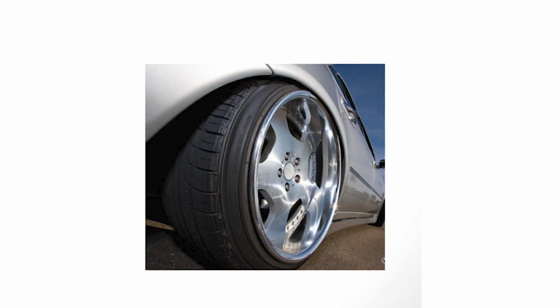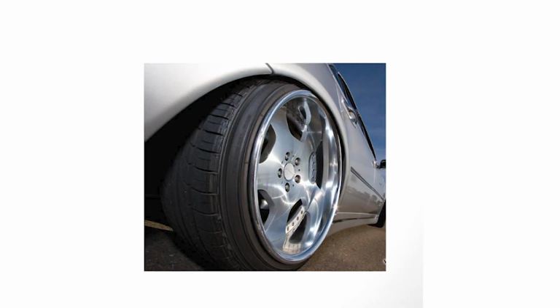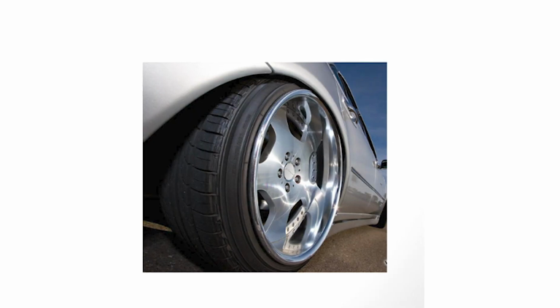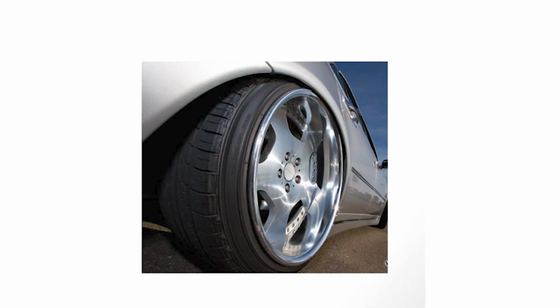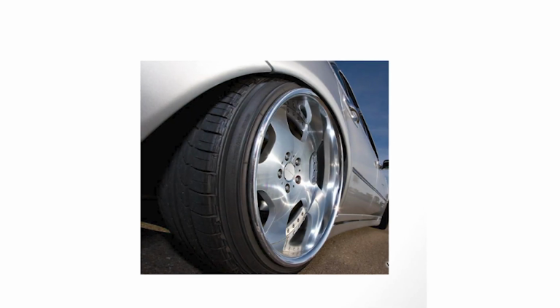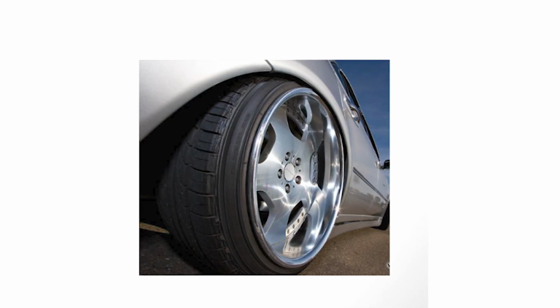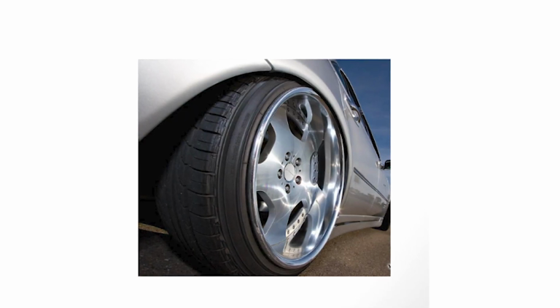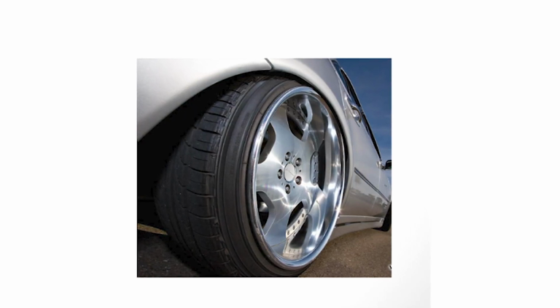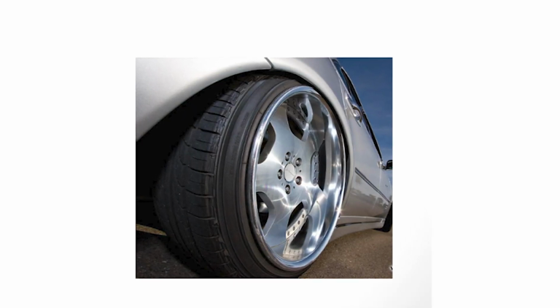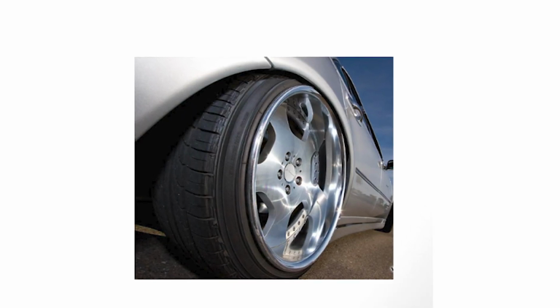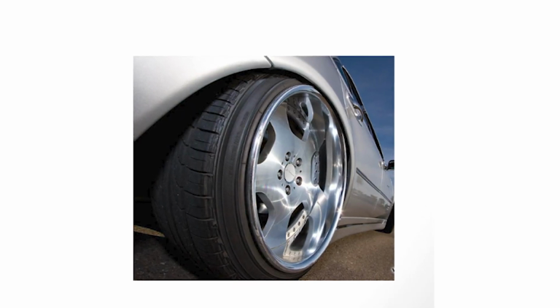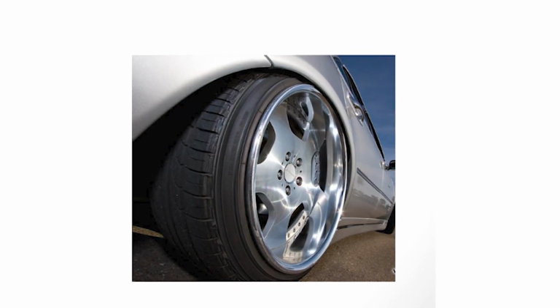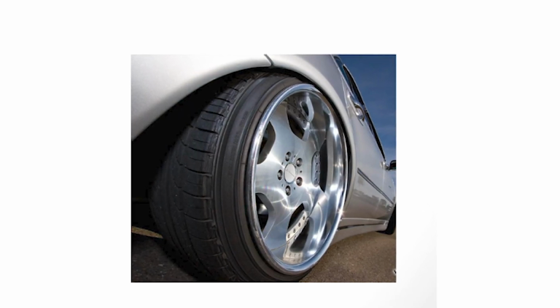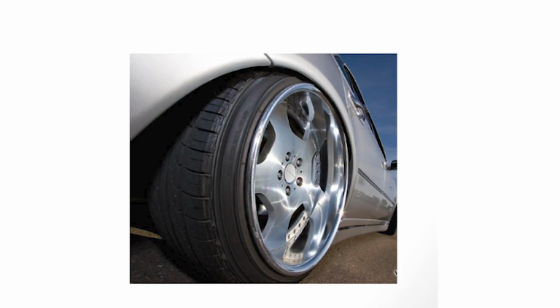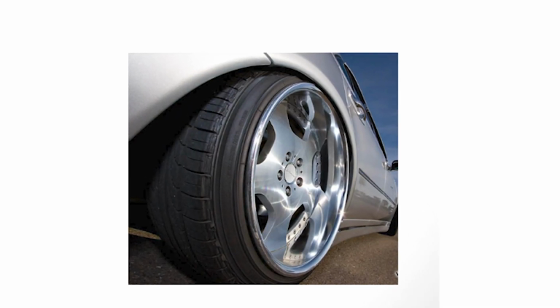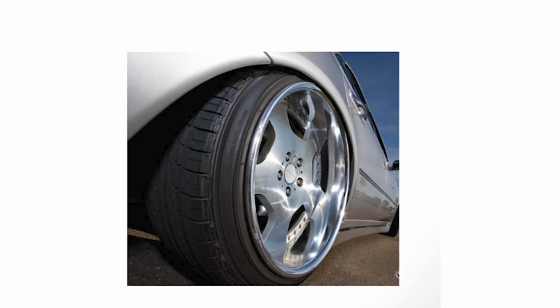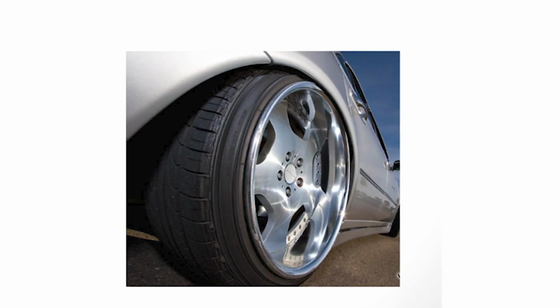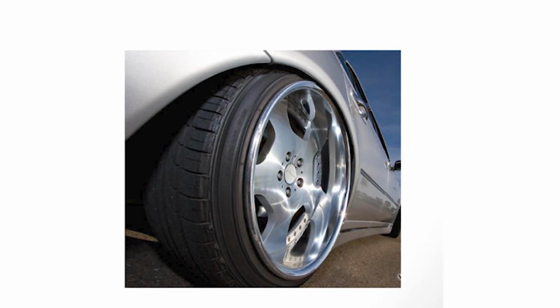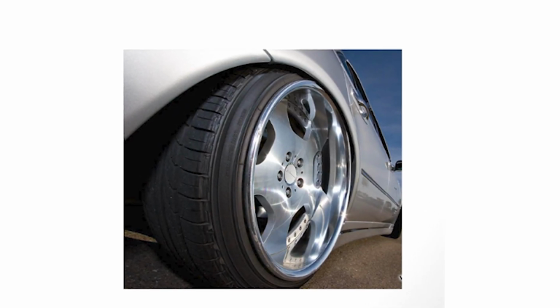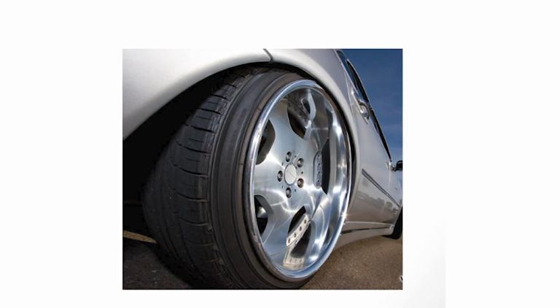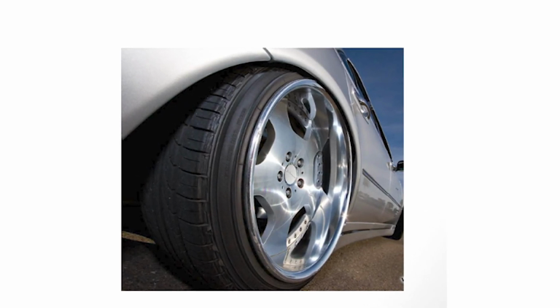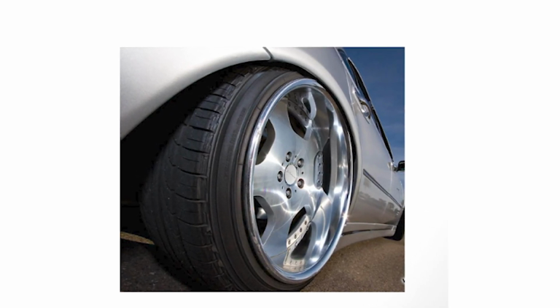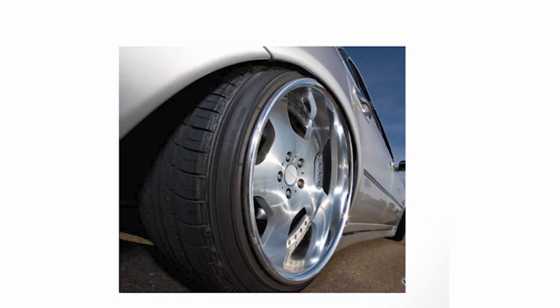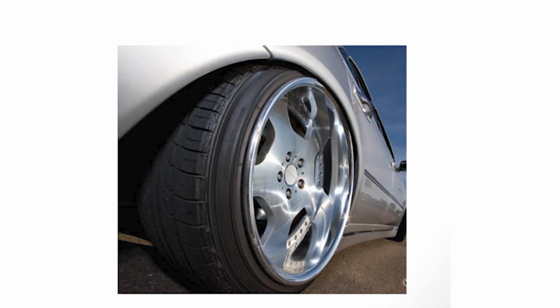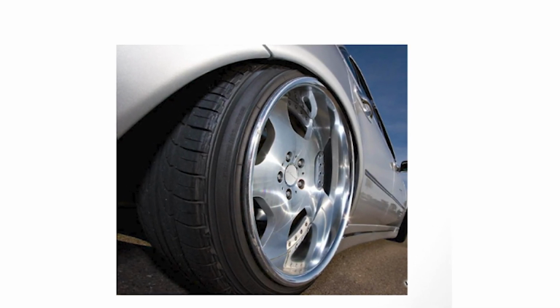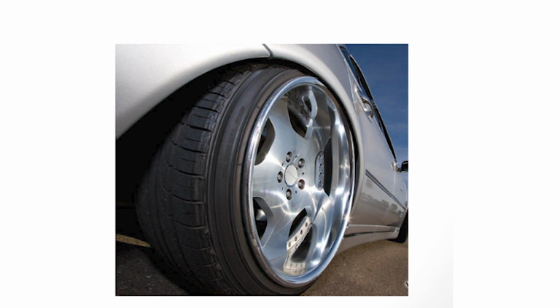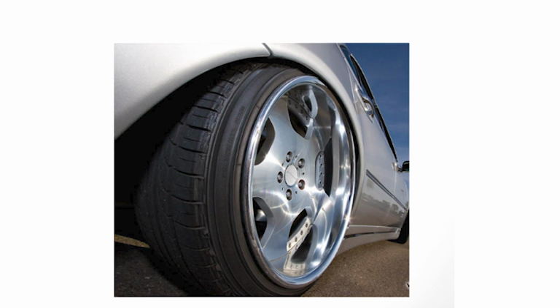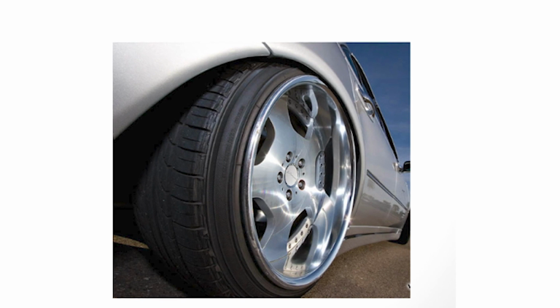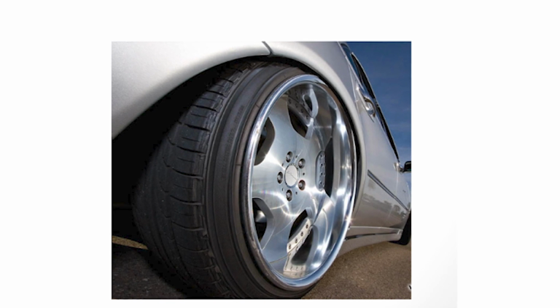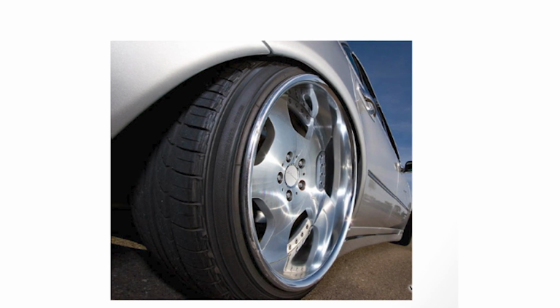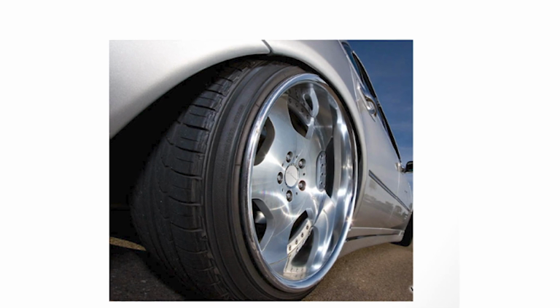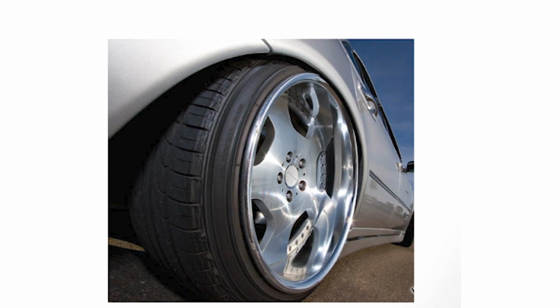Also, please be aware that it is unlawful and extremely dangerous to mount a smaller tire onto a larger rim.